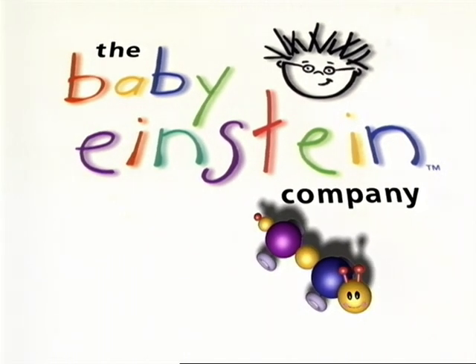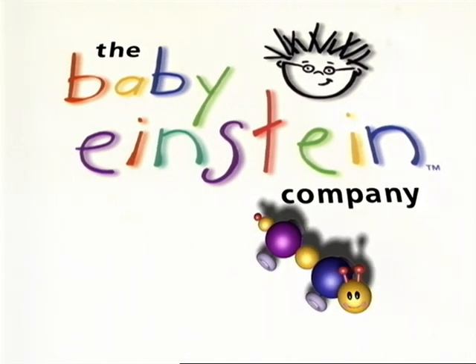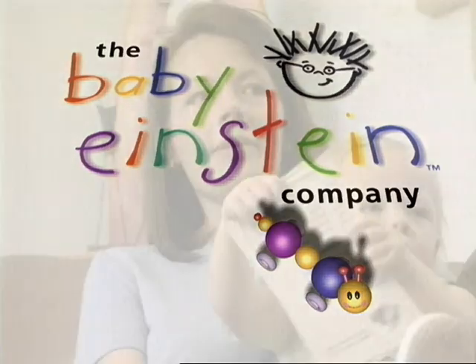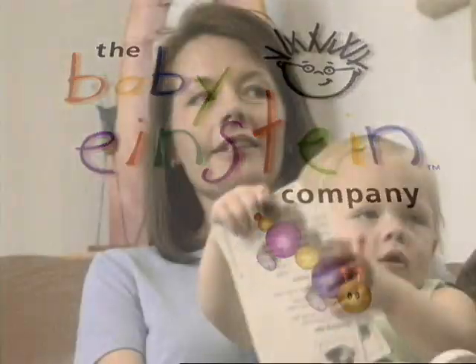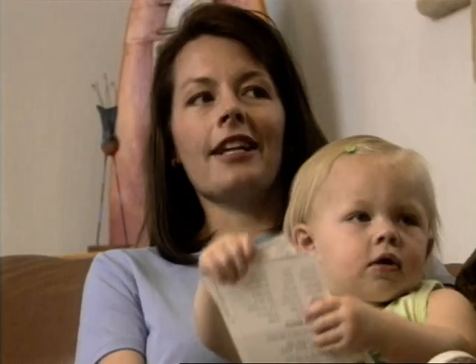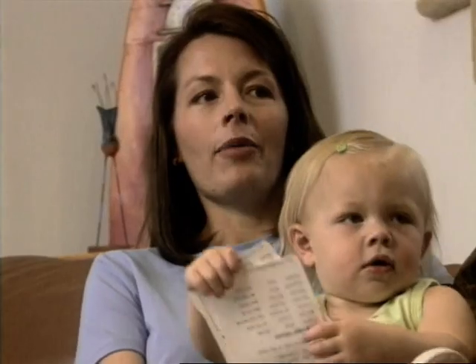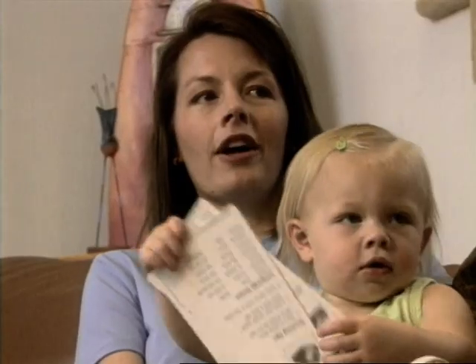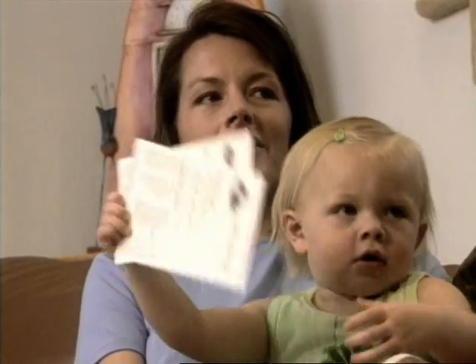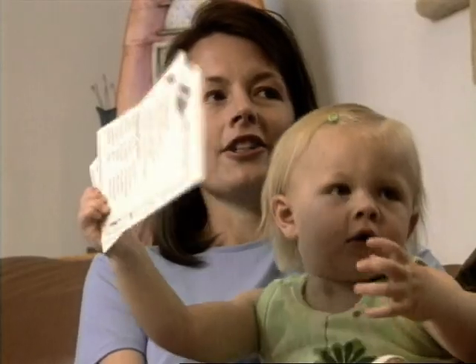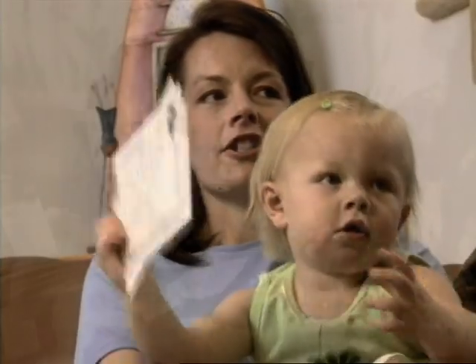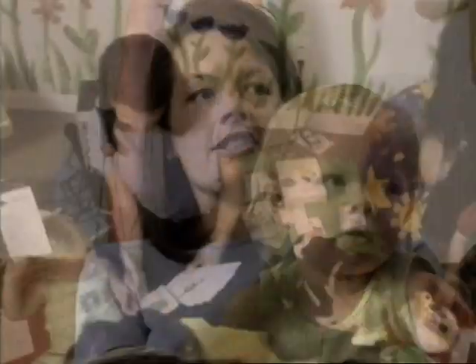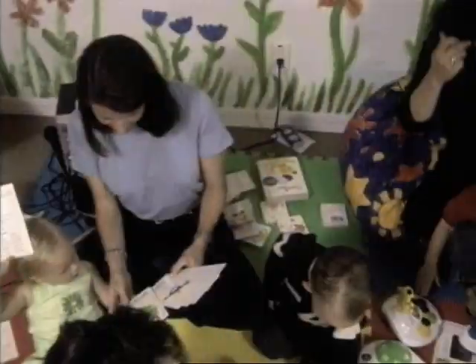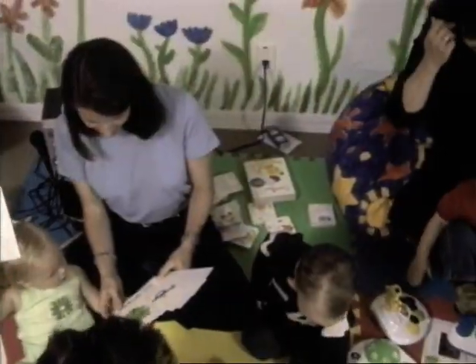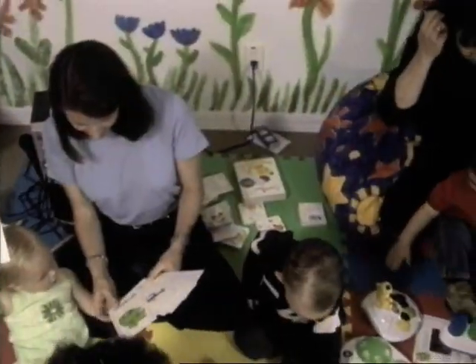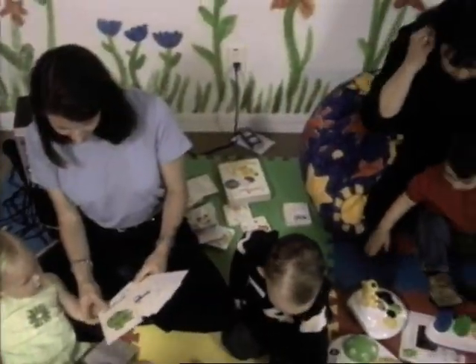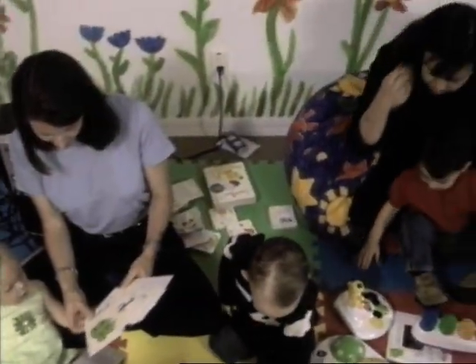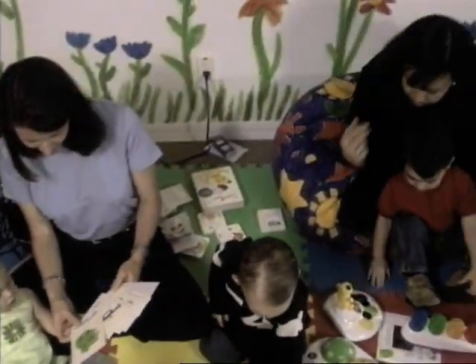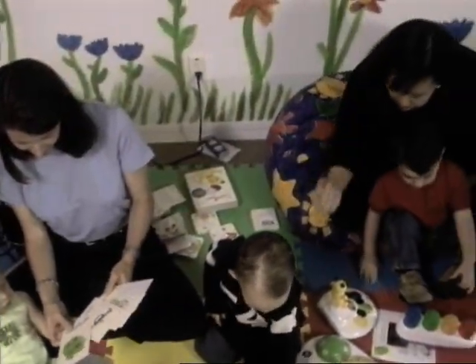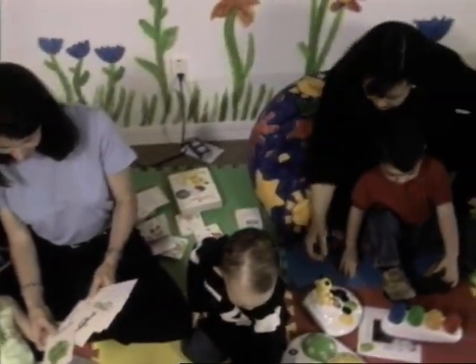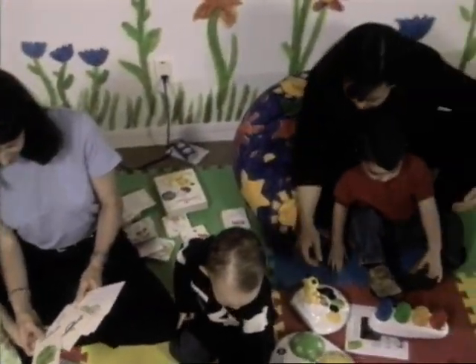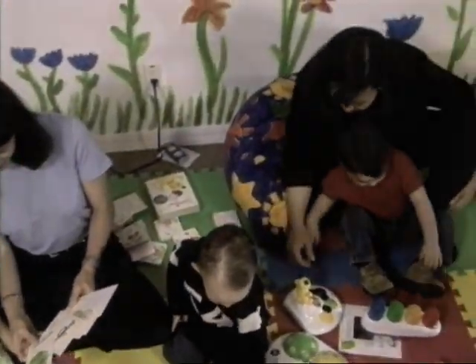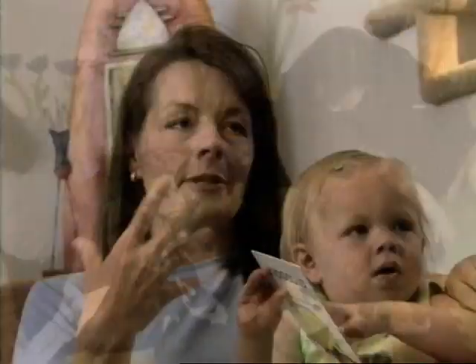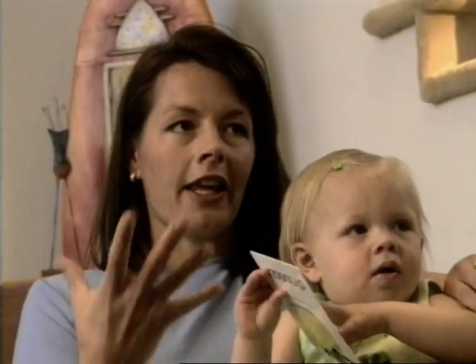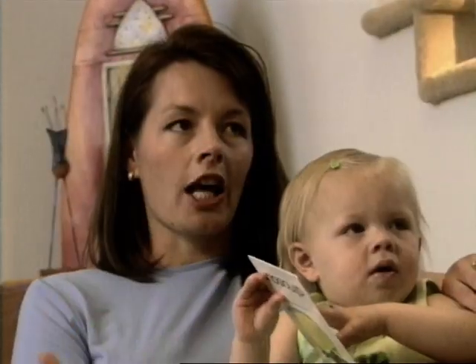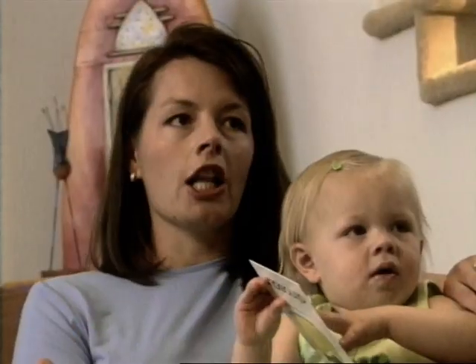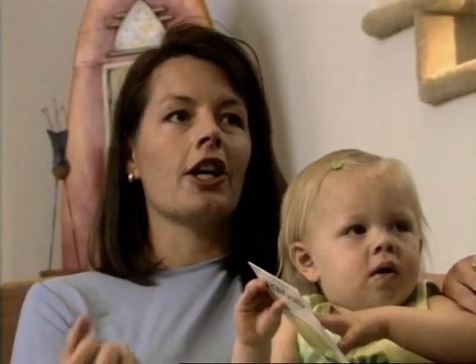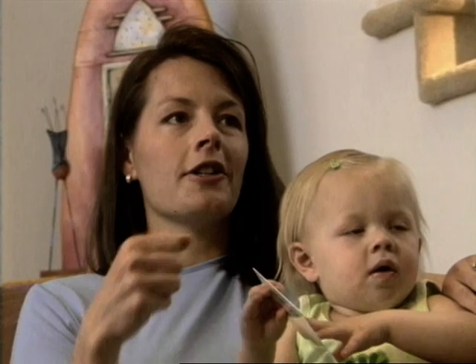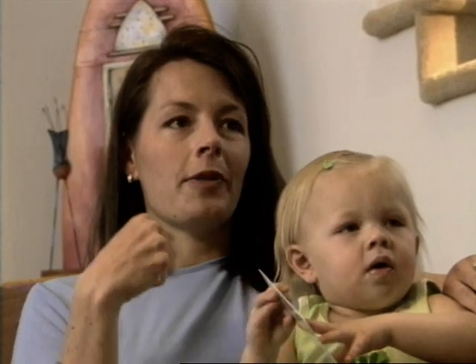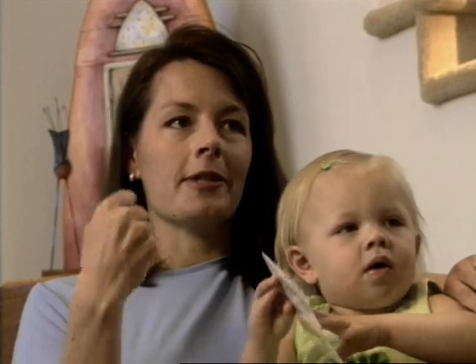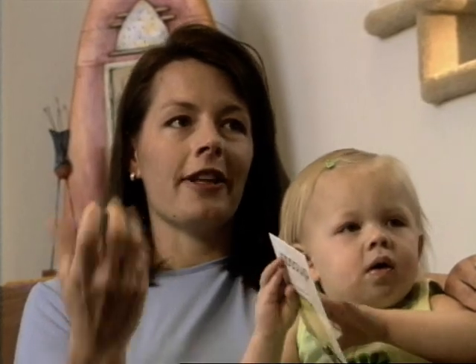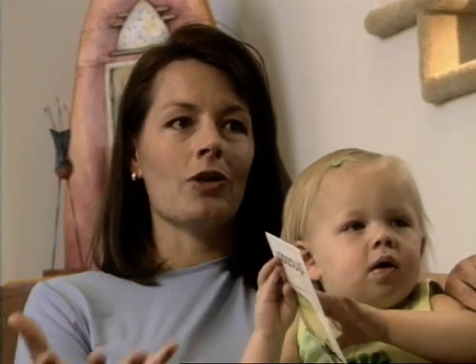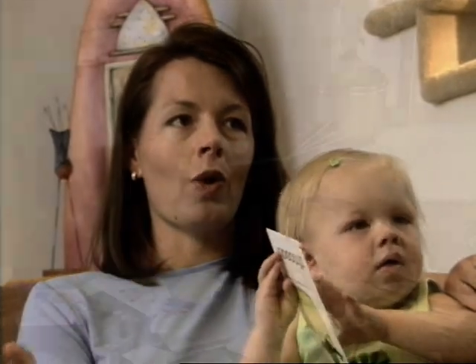Baby Einstein products are just wonderful. We sit down together, we explain the colours, we explain the toys.